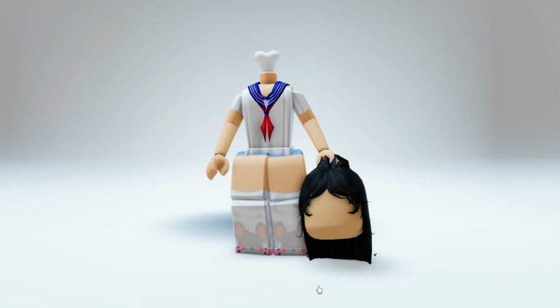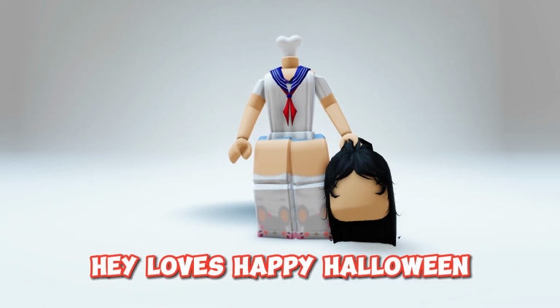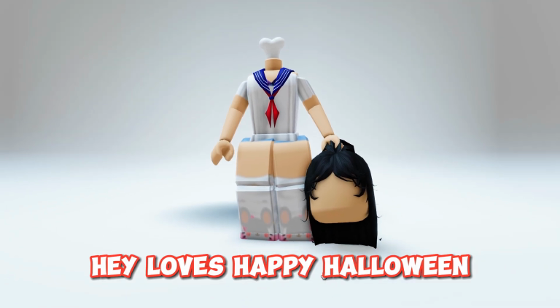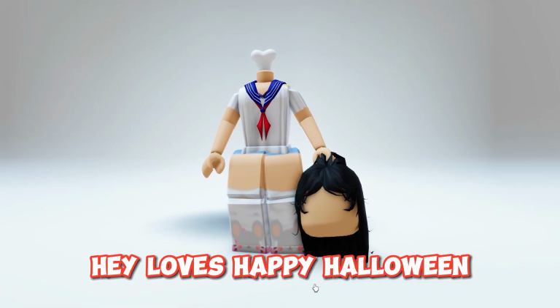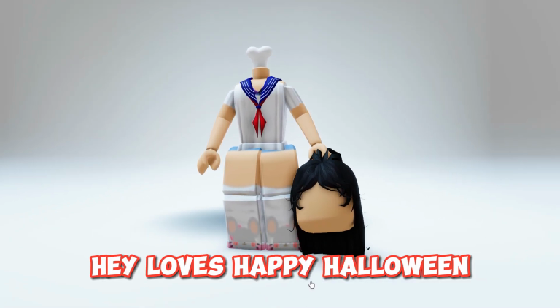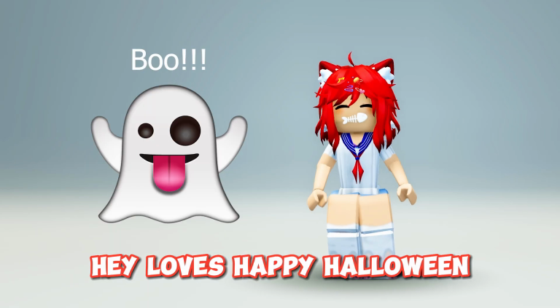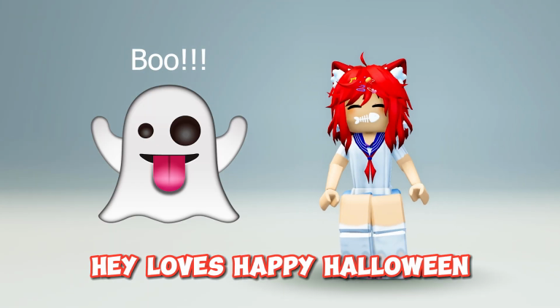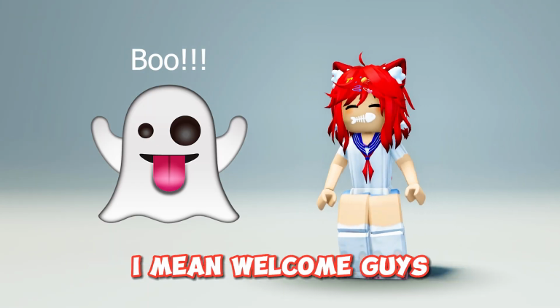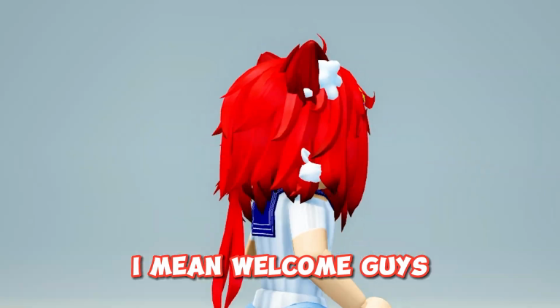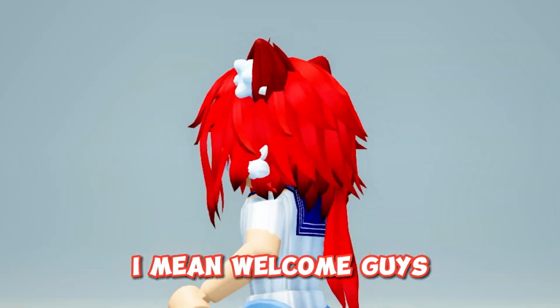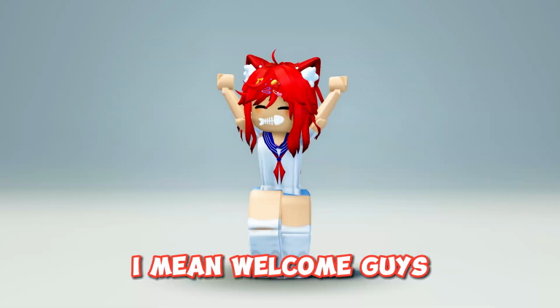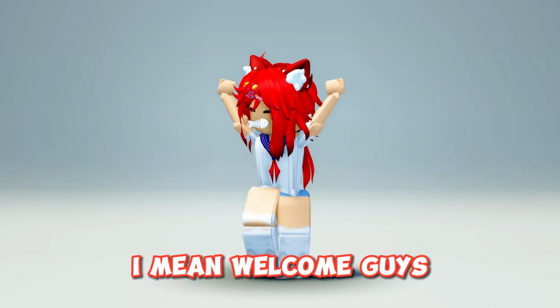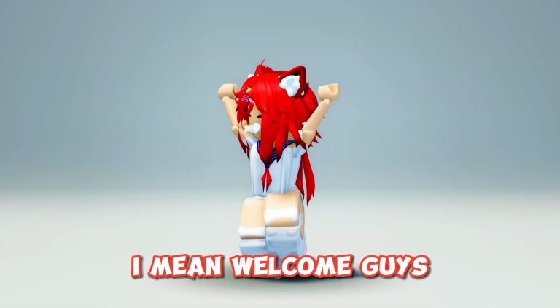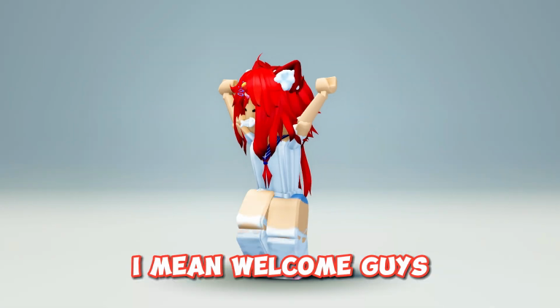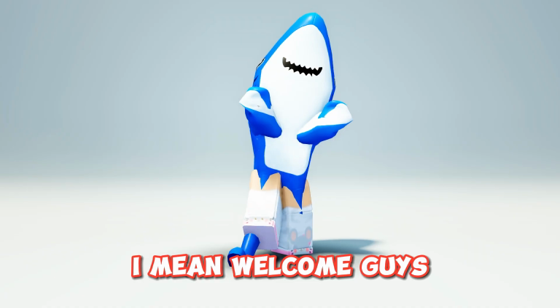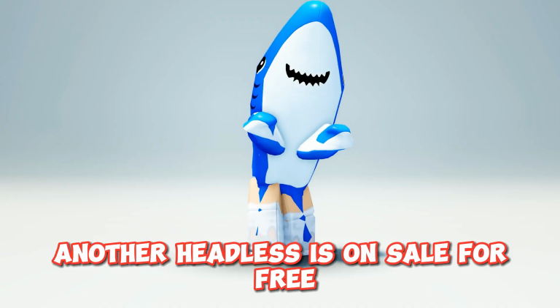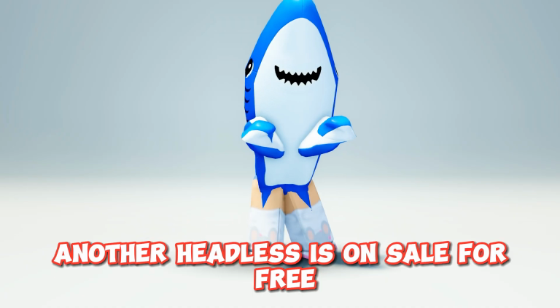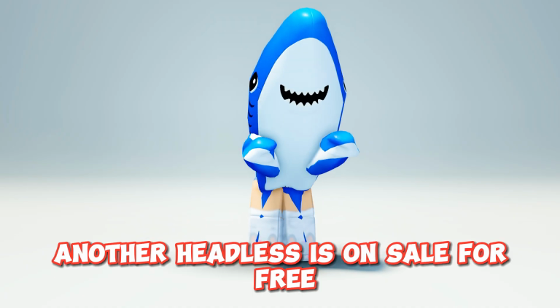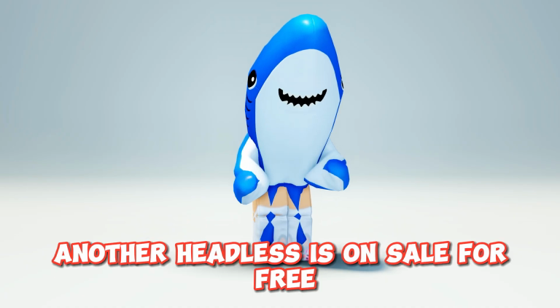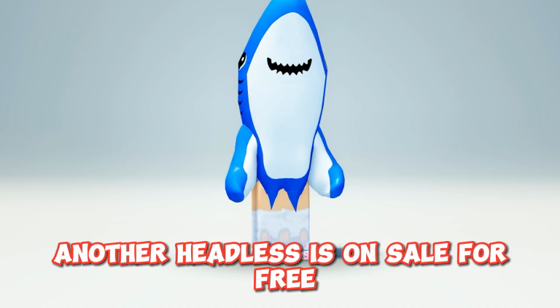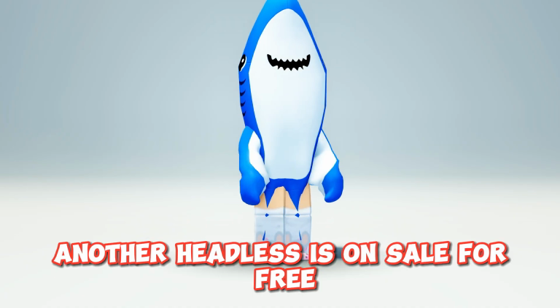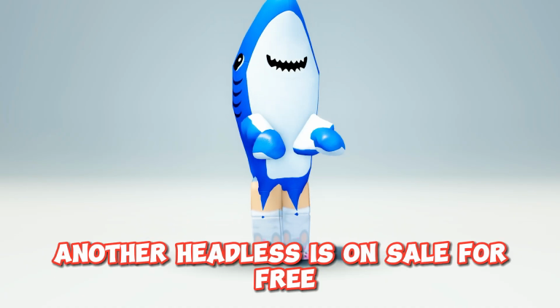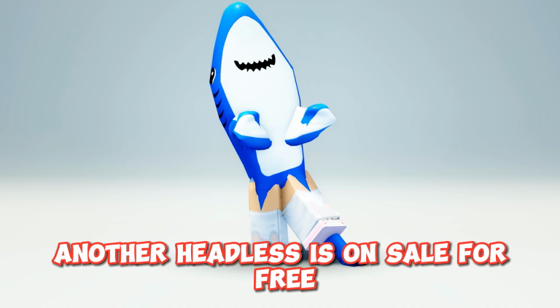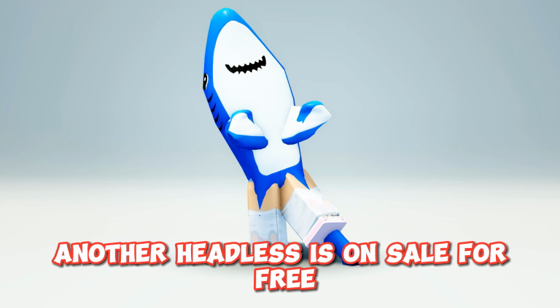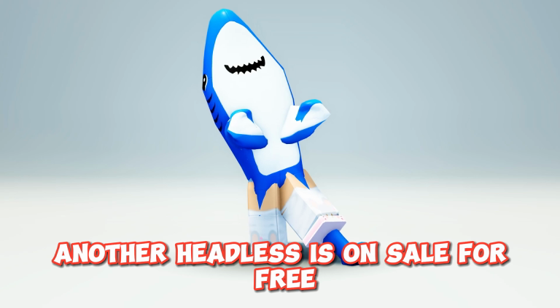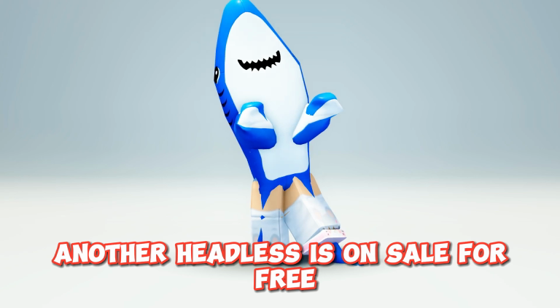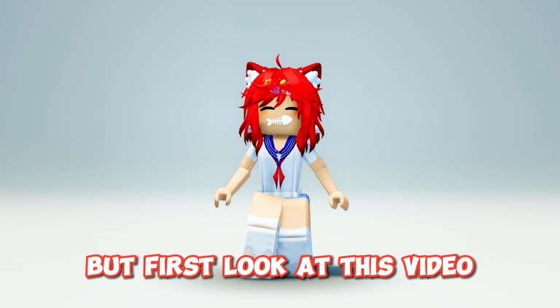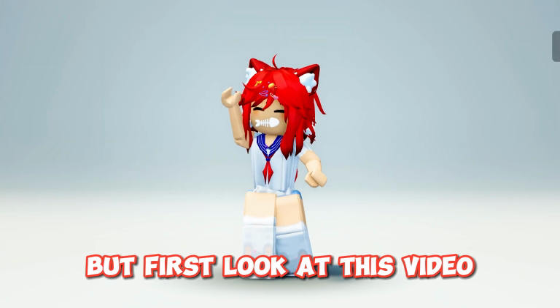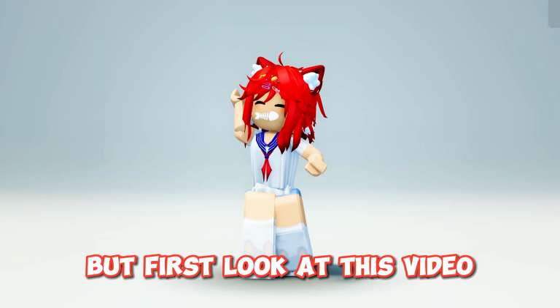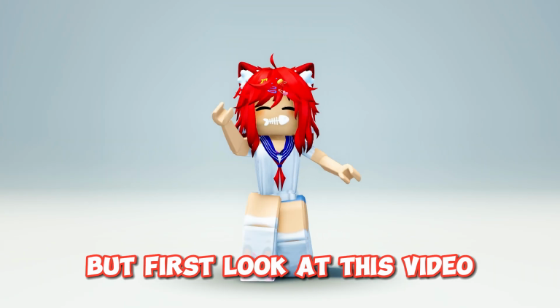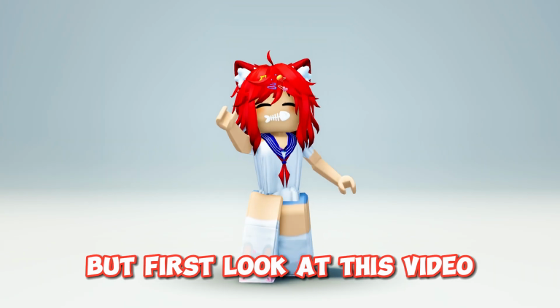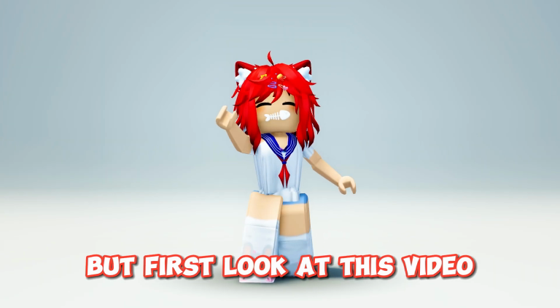Hey loves, happy Halloween — I mean welcome! Guys, another headless is on sale for free. But first look at this video.